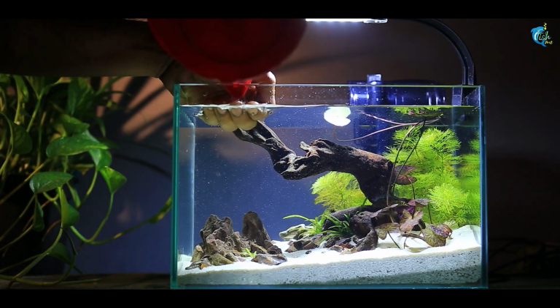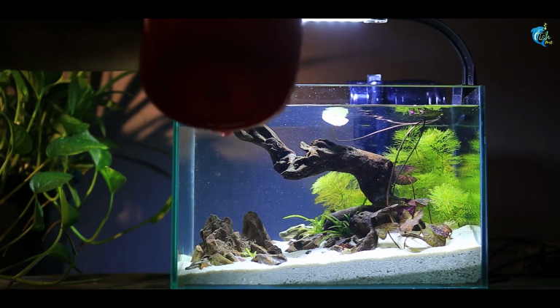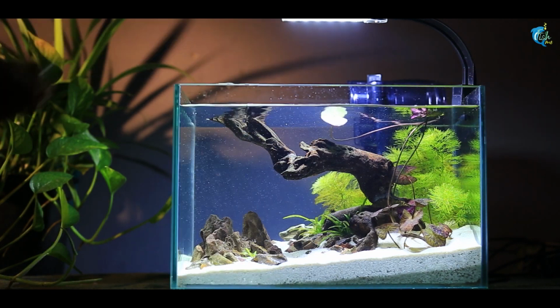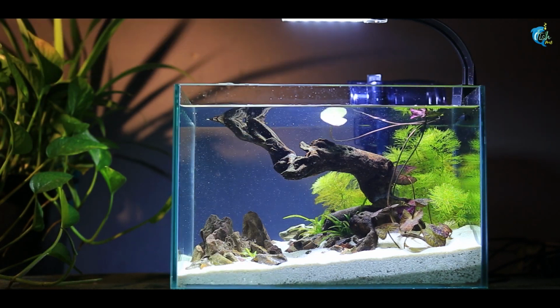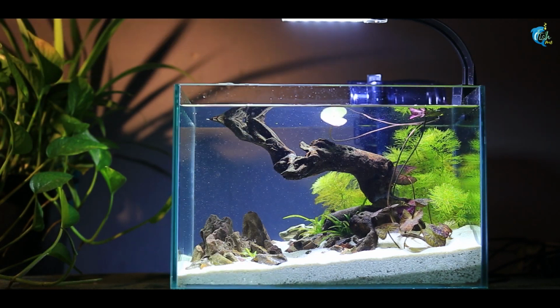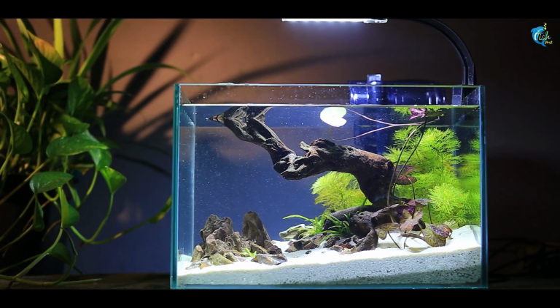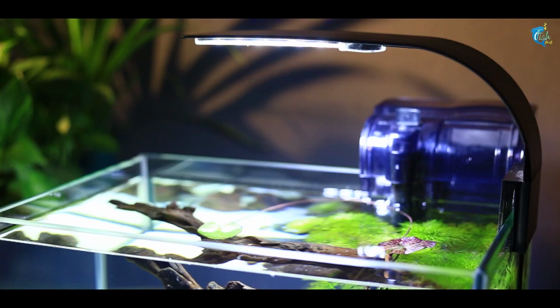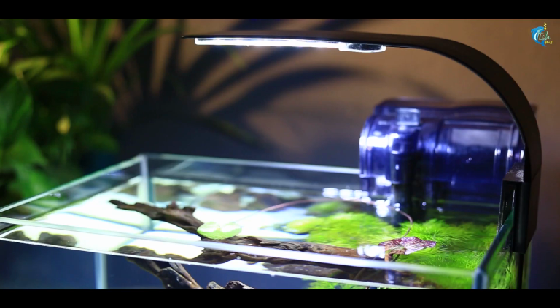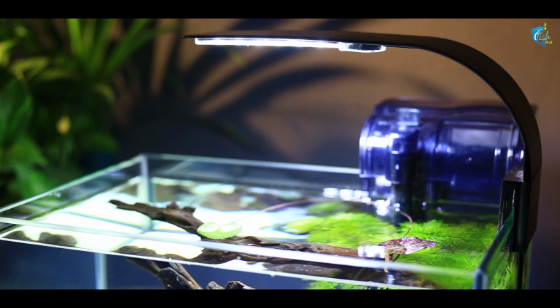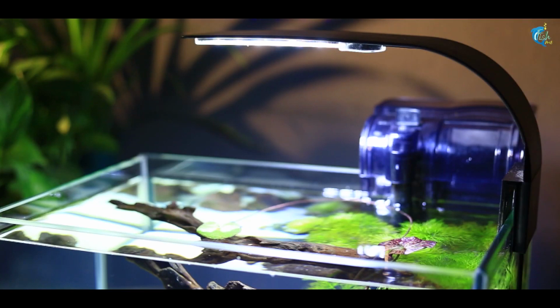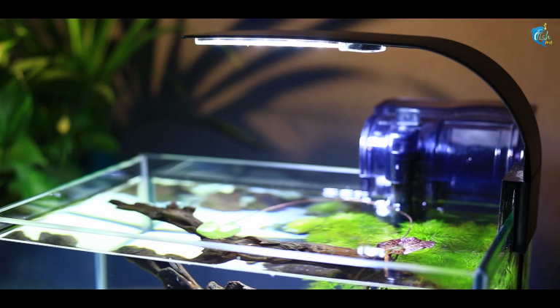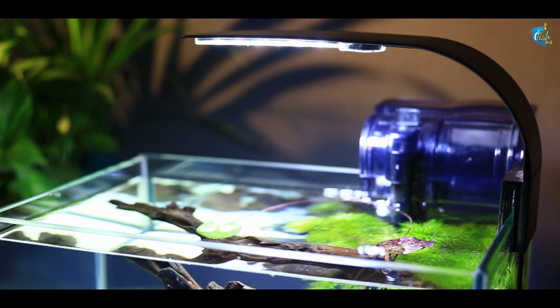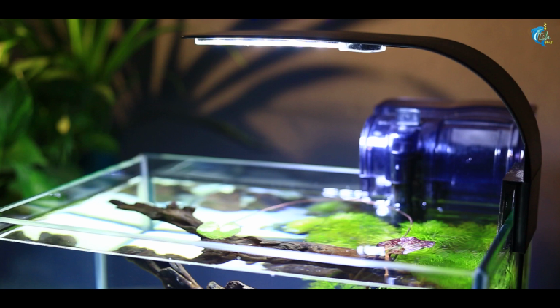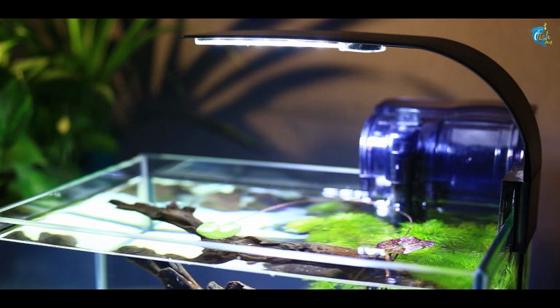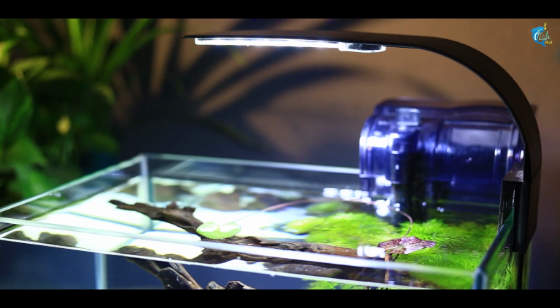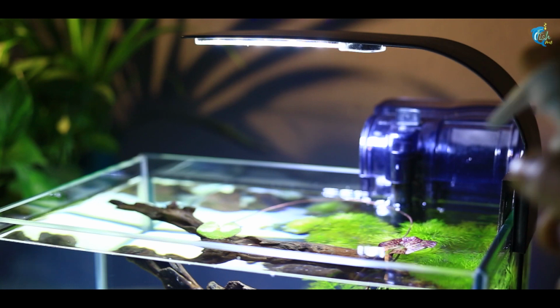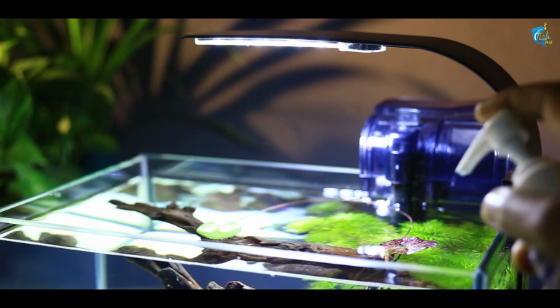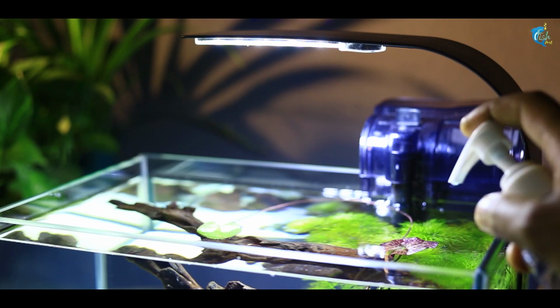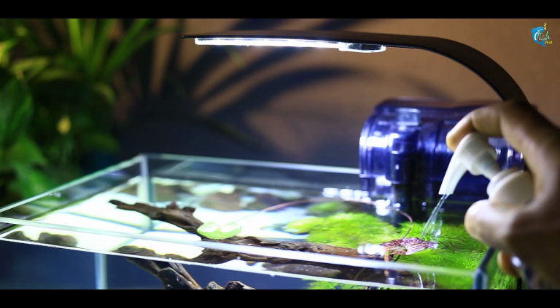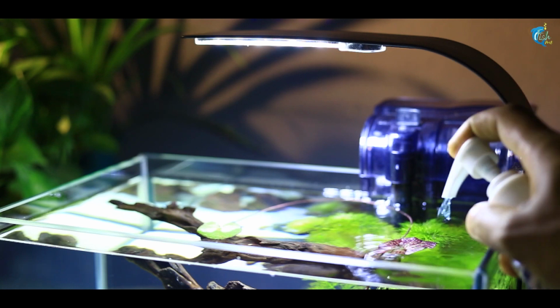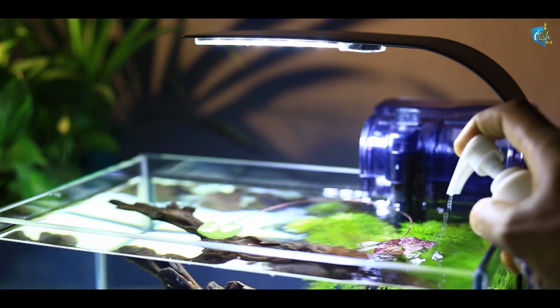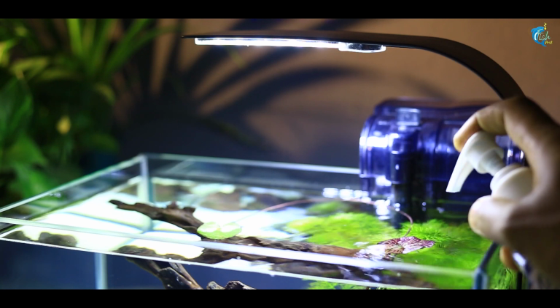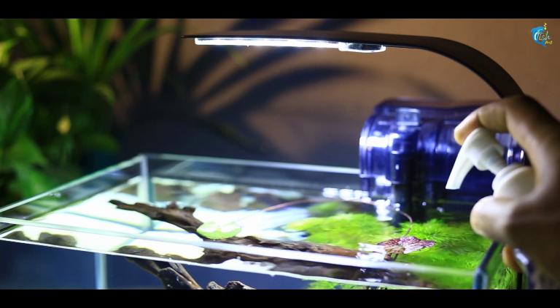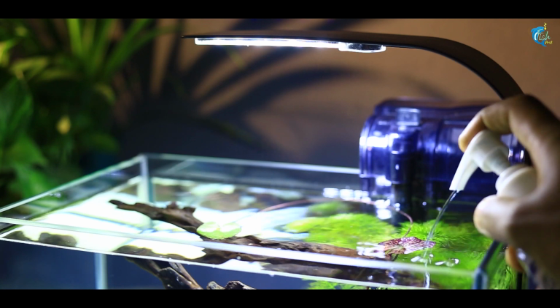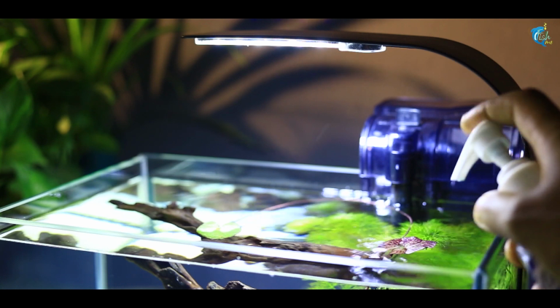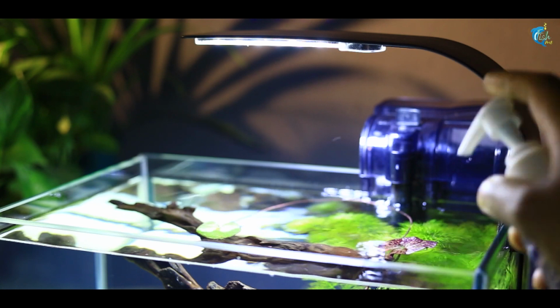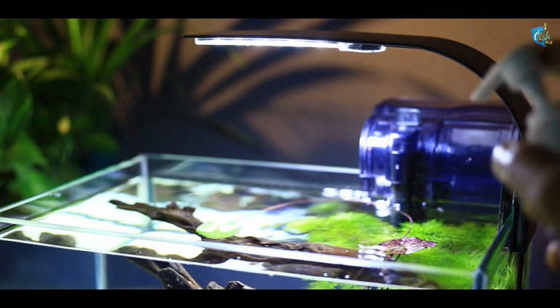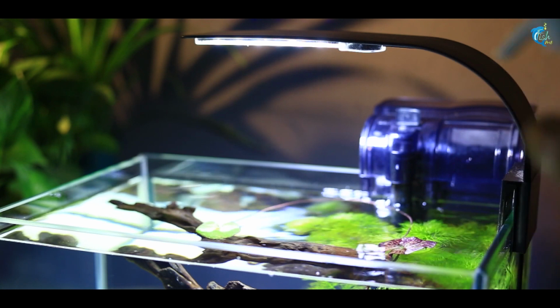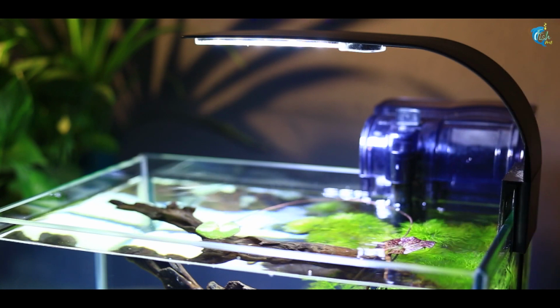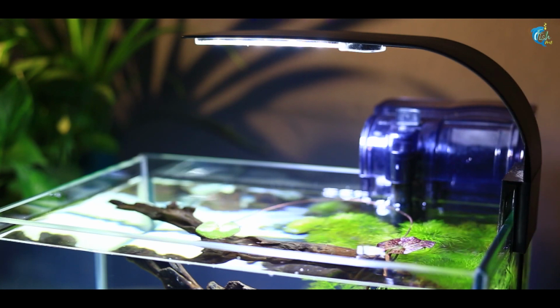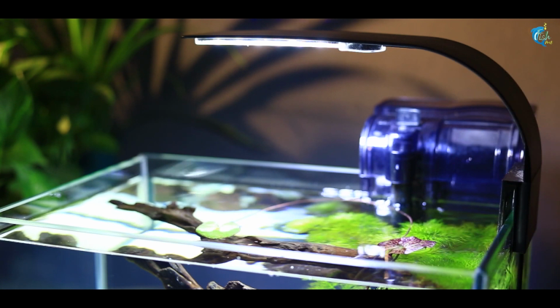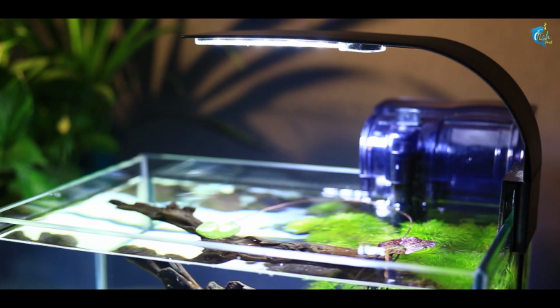For the plants to thrive, with every water change you should add liquid fertilizer in the appropriate amount.